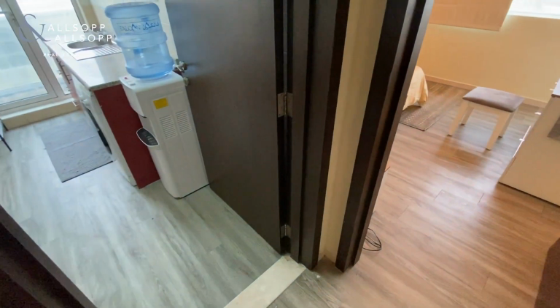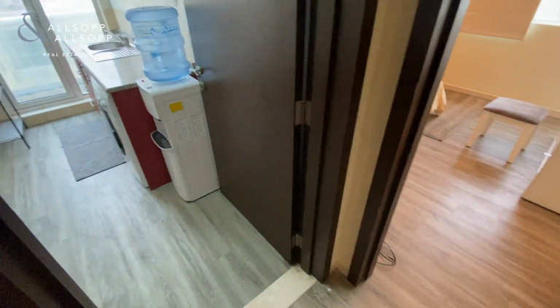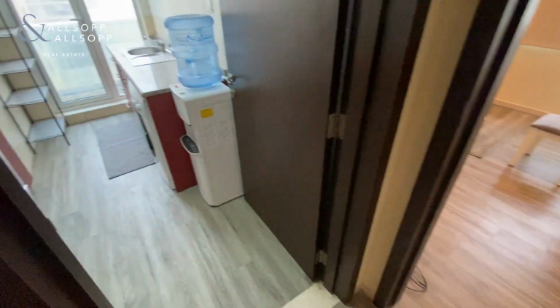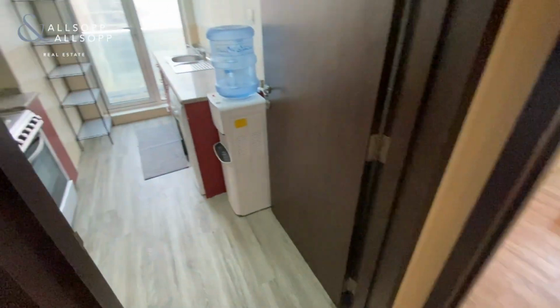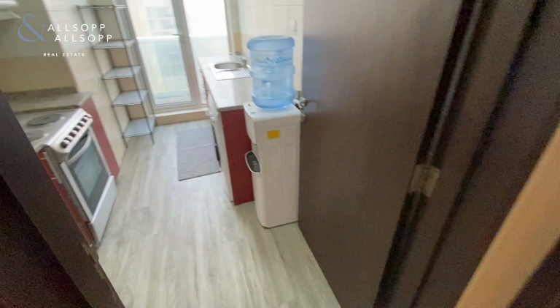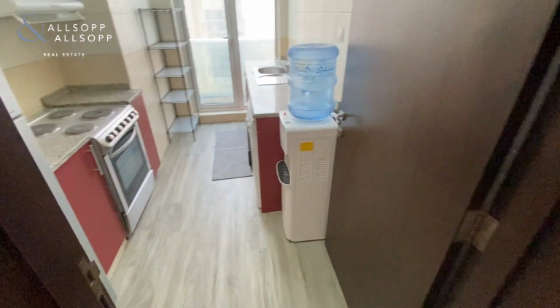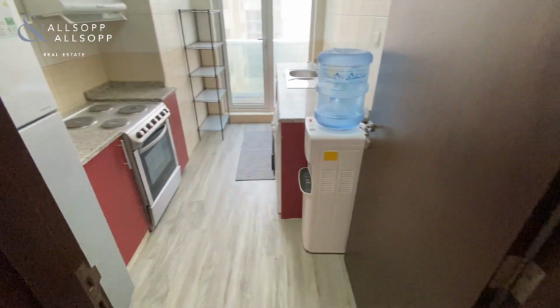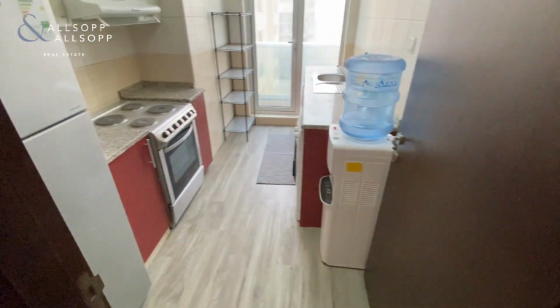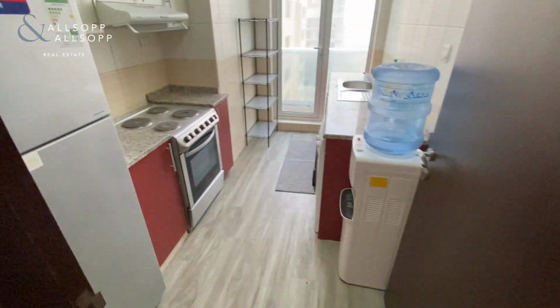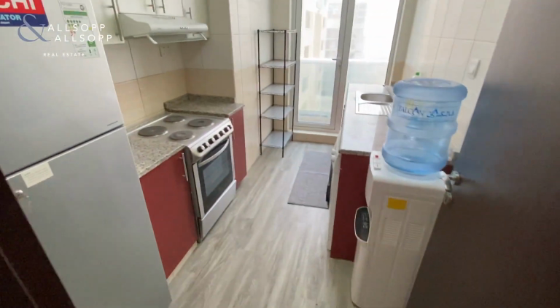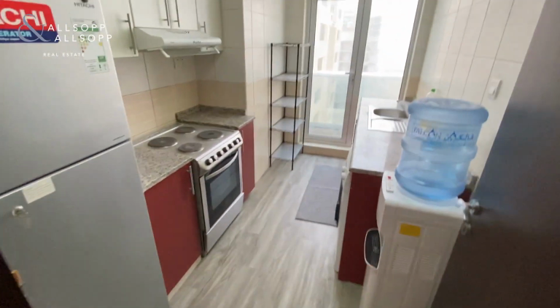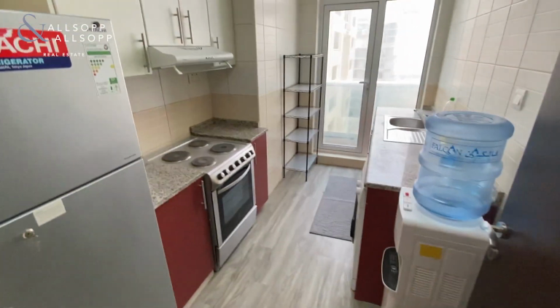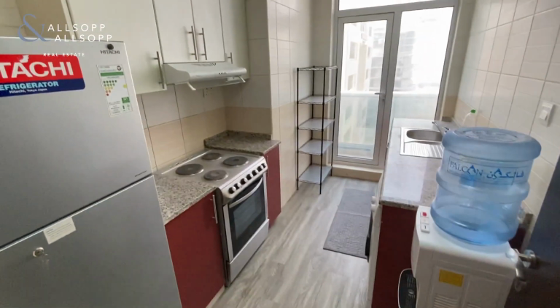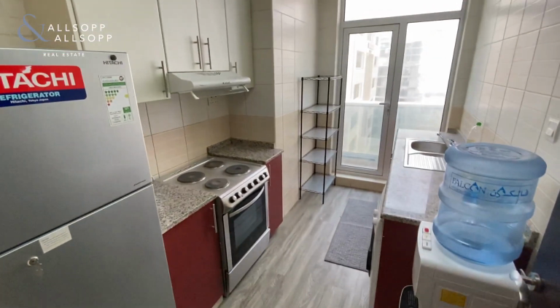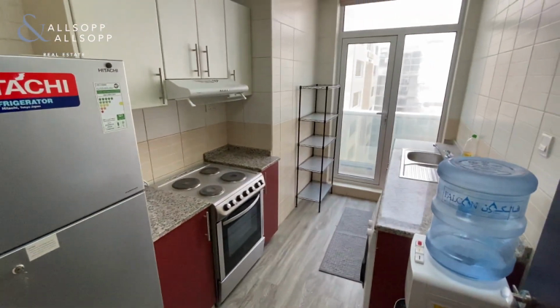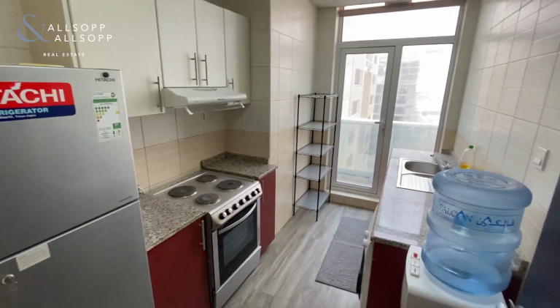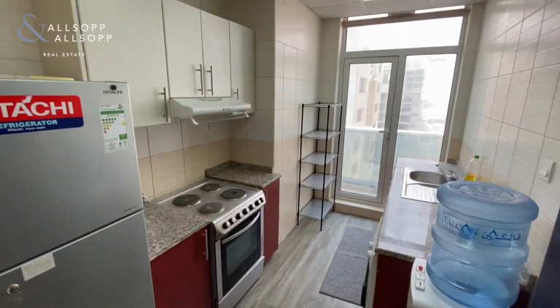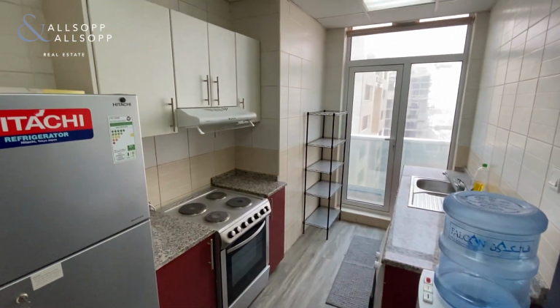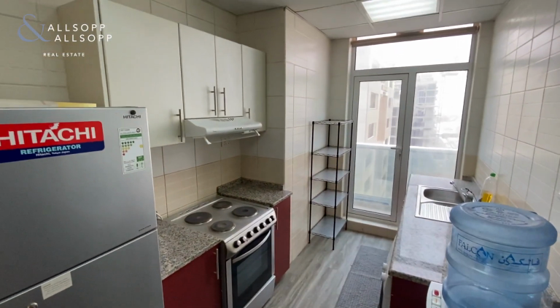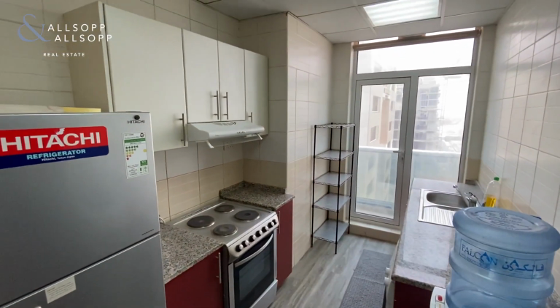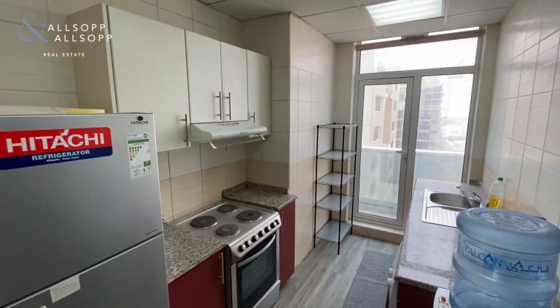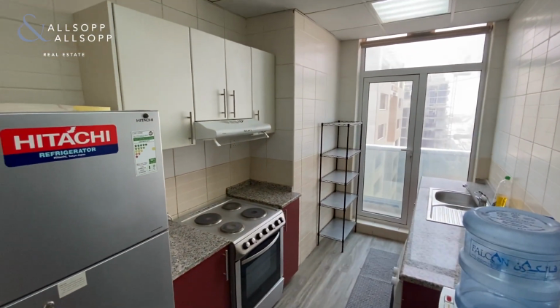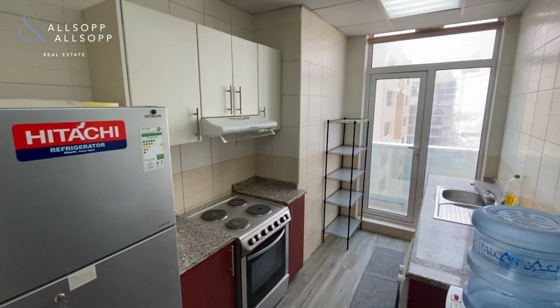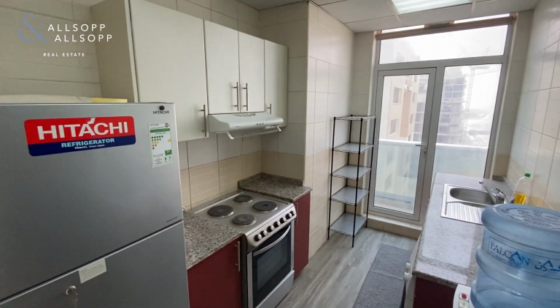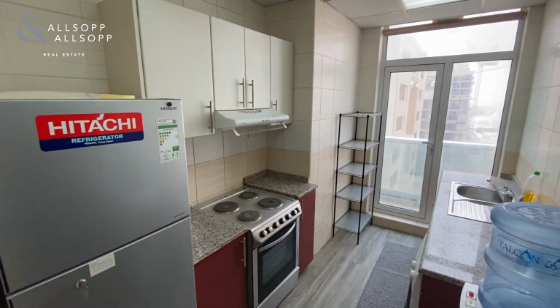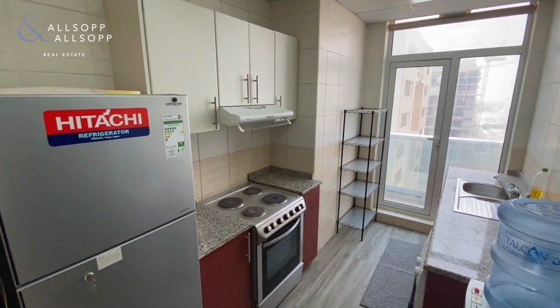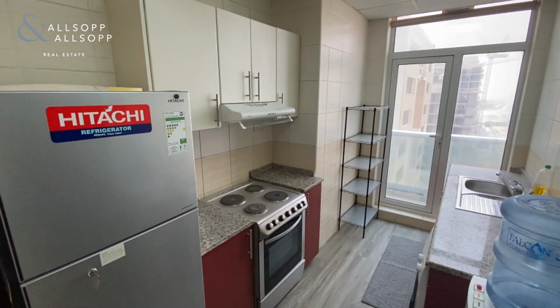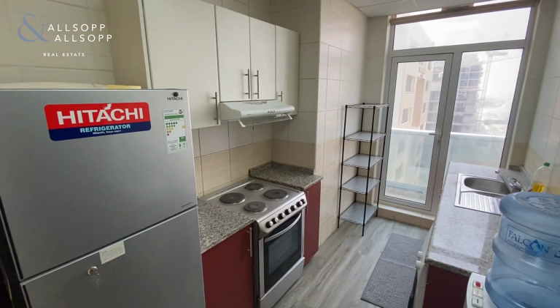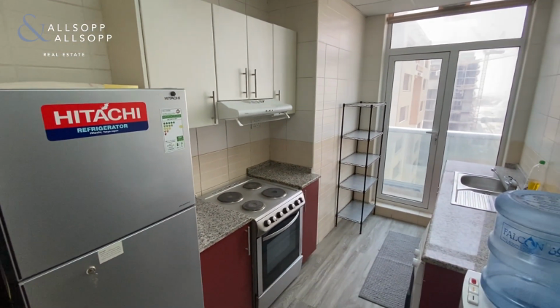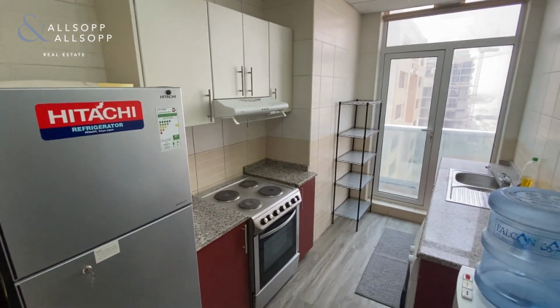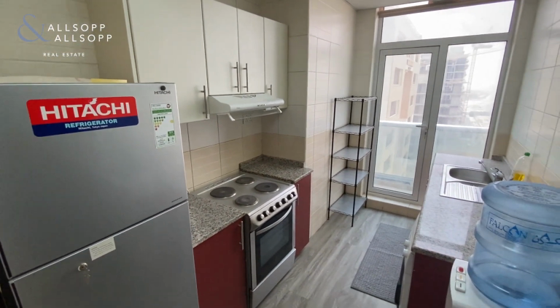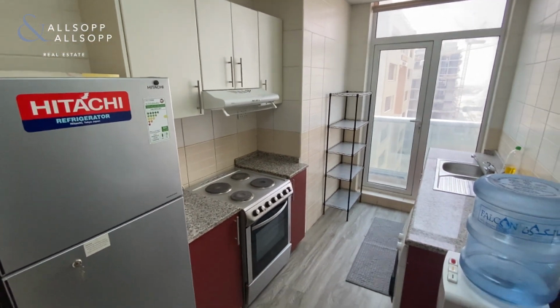On the left is the kitchen, which also has access to the balcony.